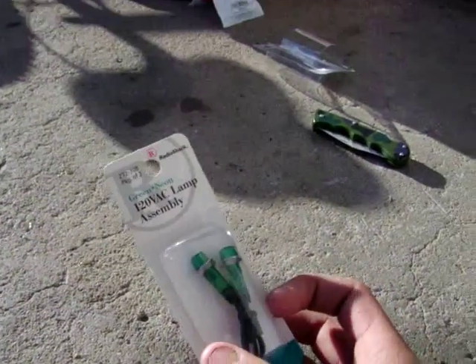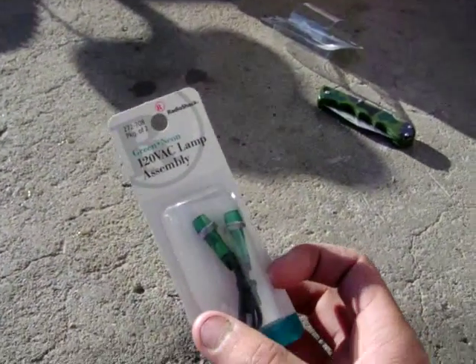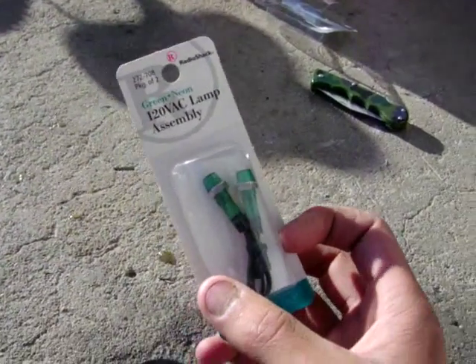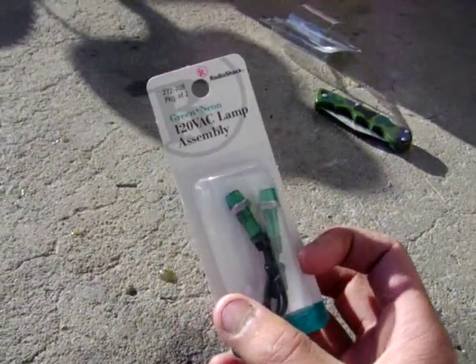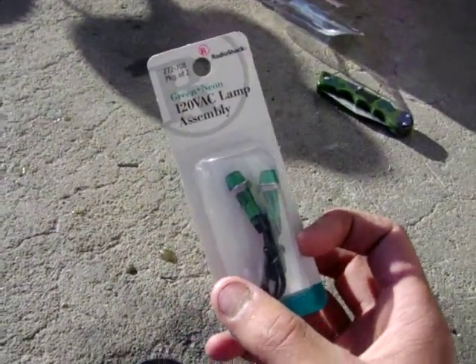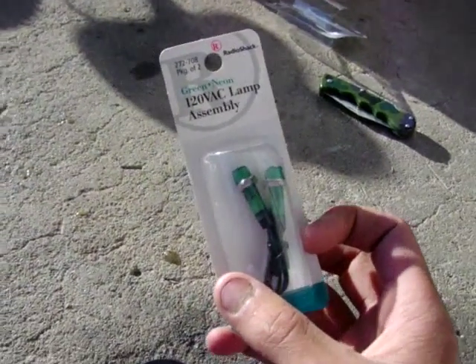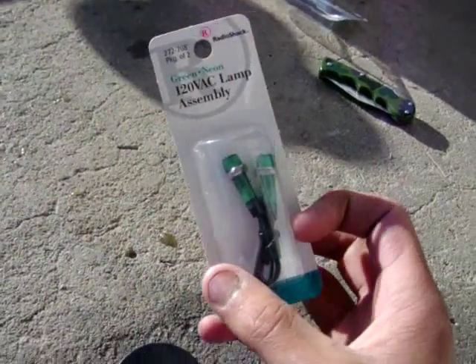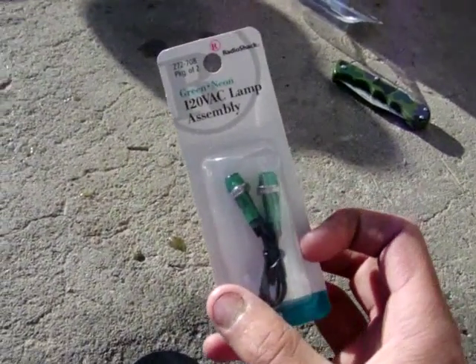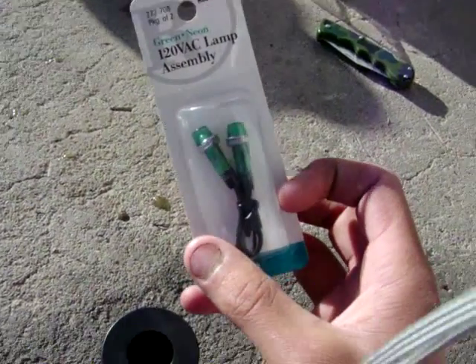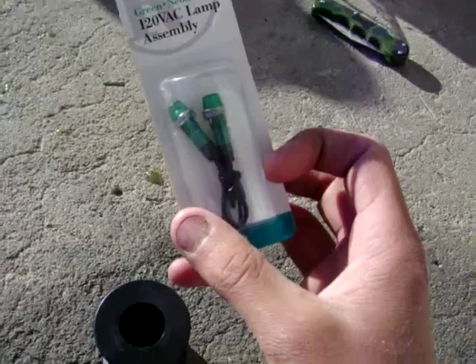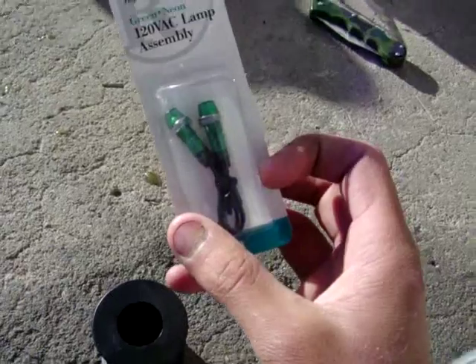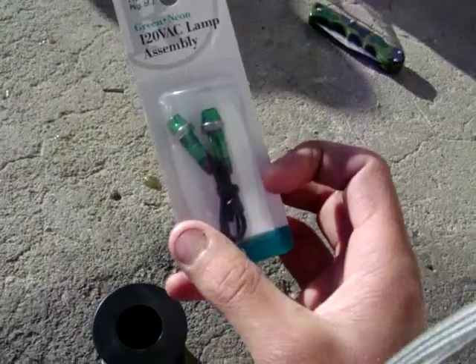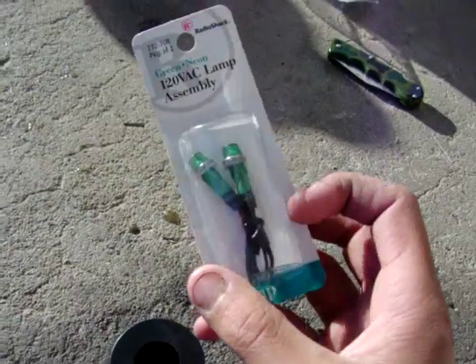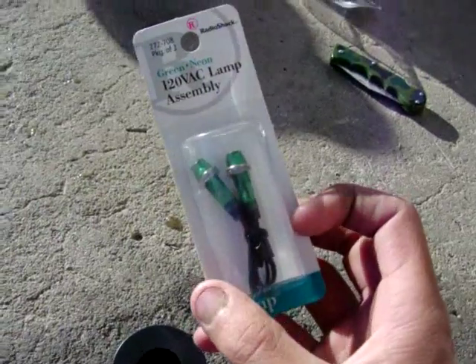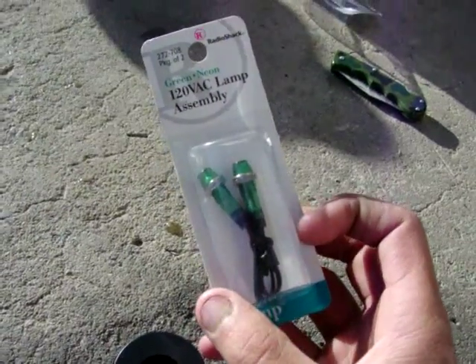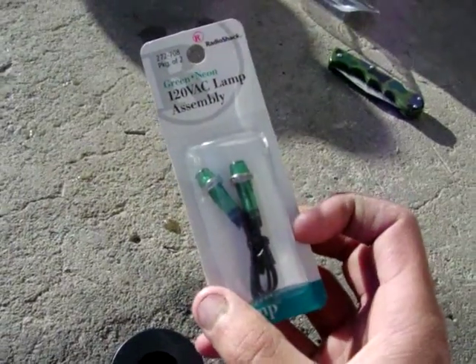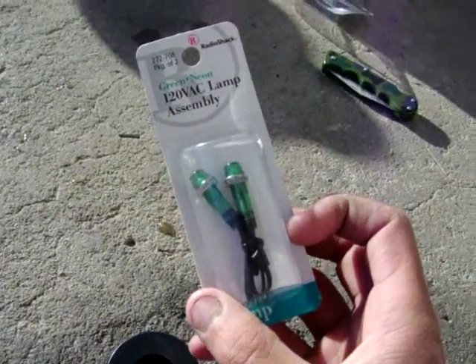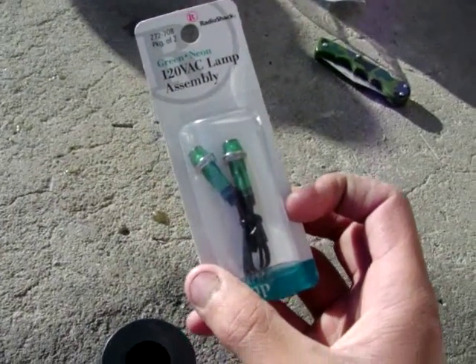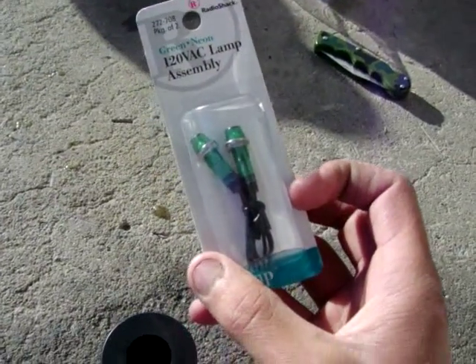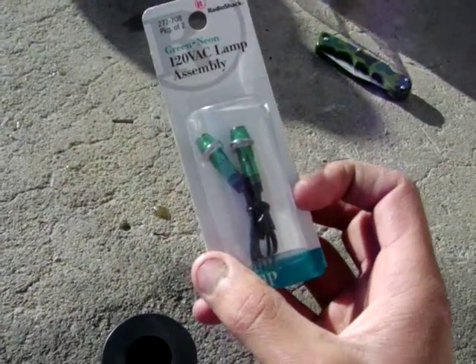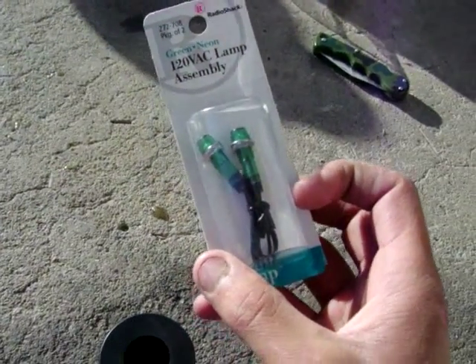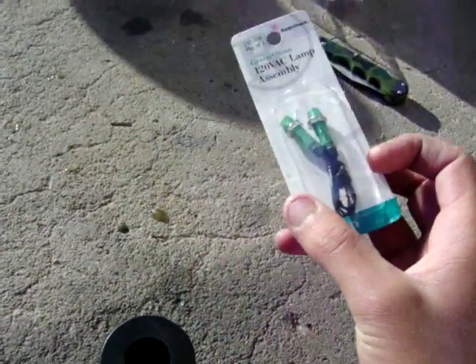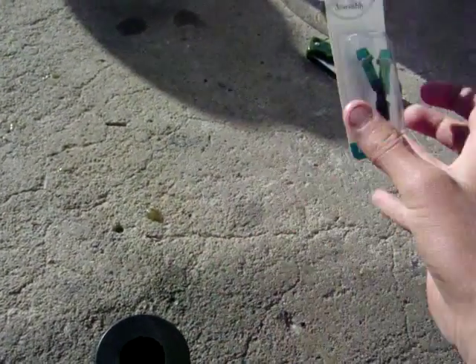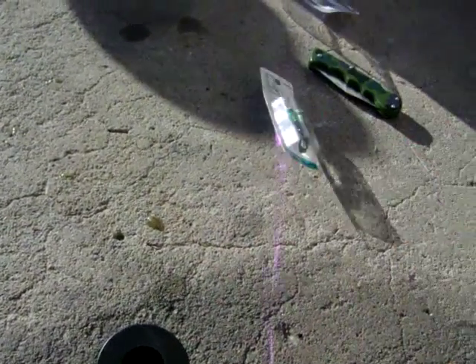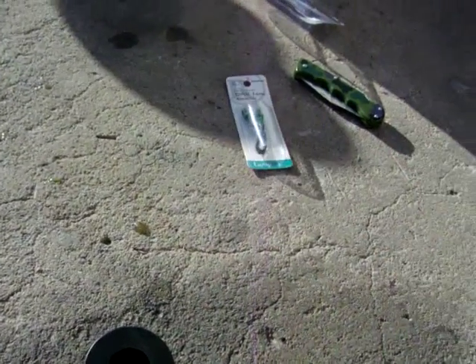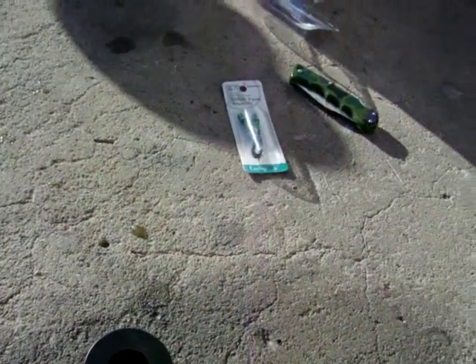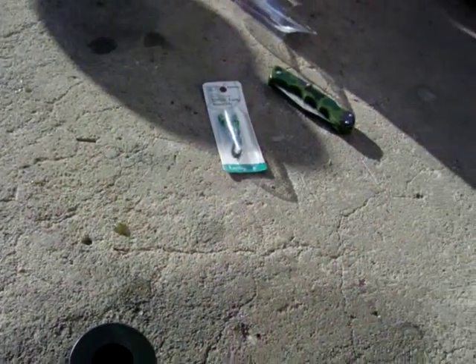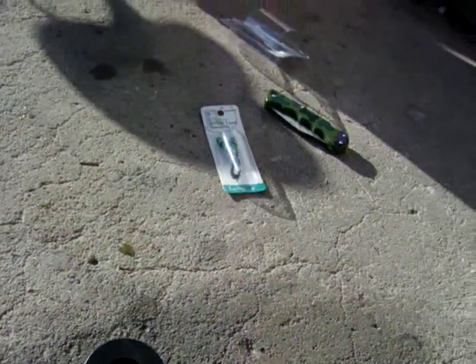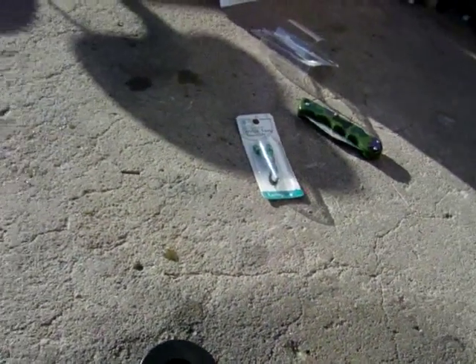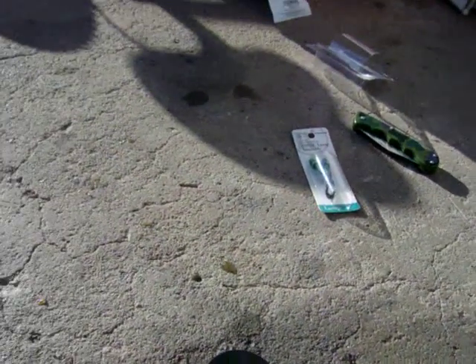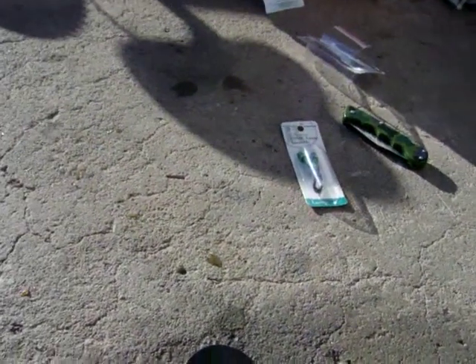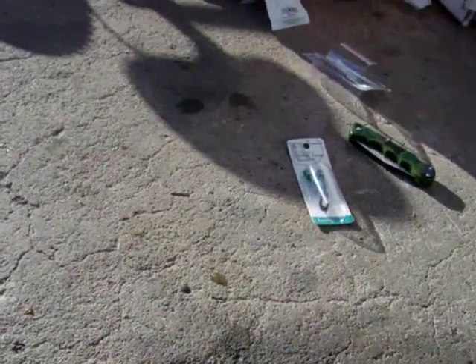And to prove I'm getting a hundred and twenty volts, I've got these neons here. Ok, I'm going to get started.